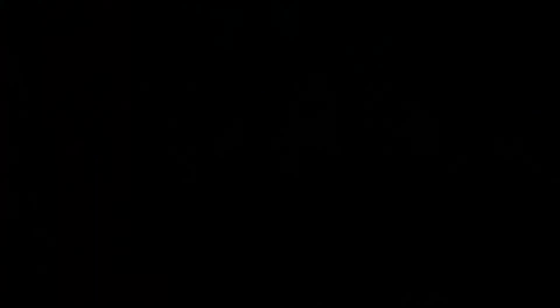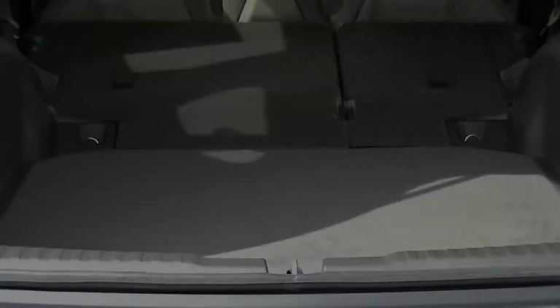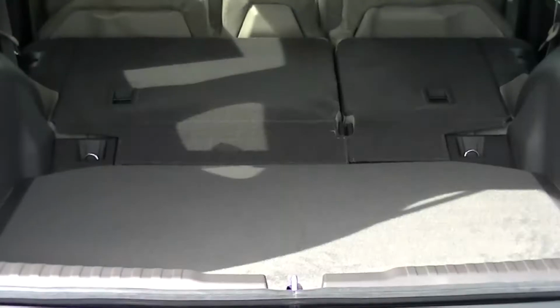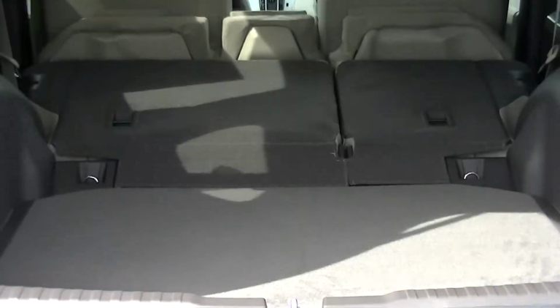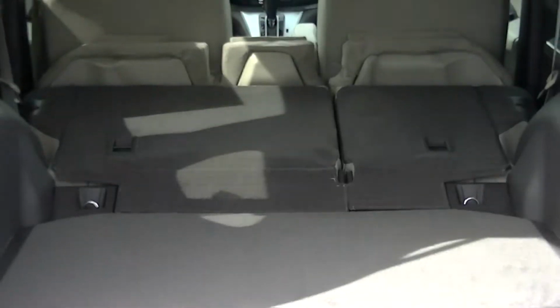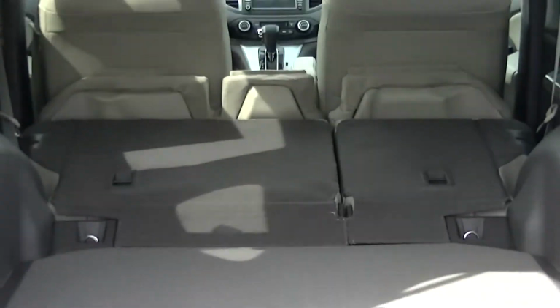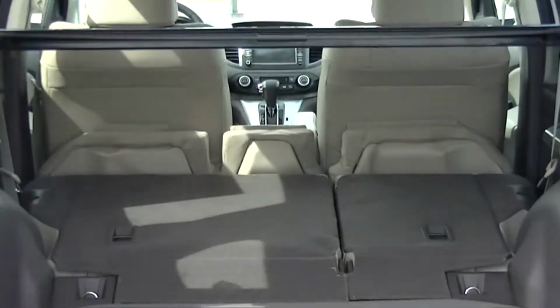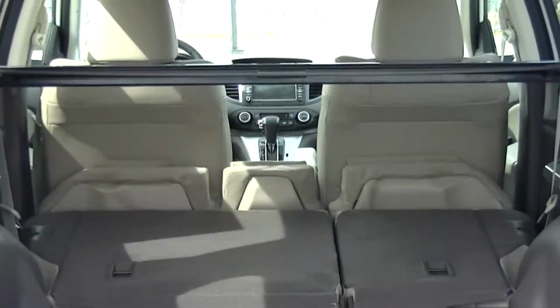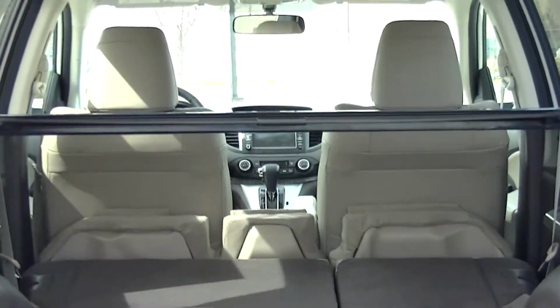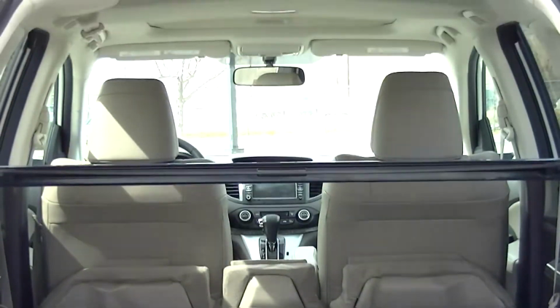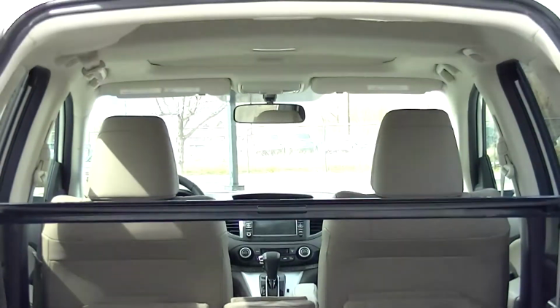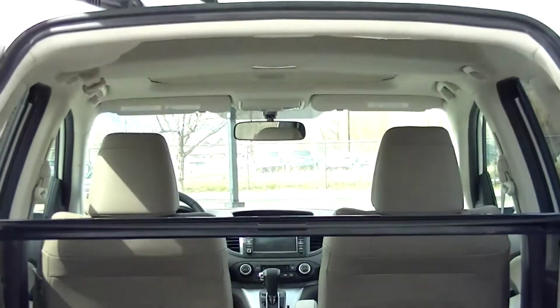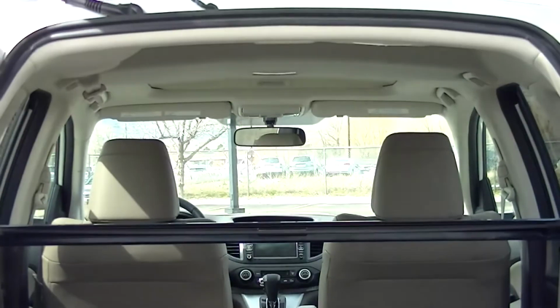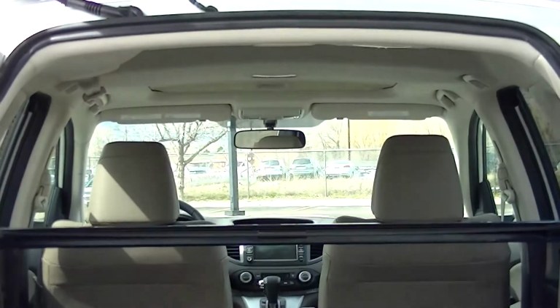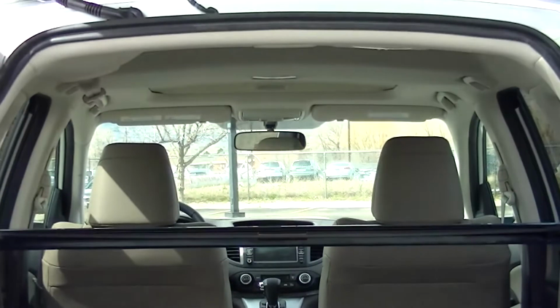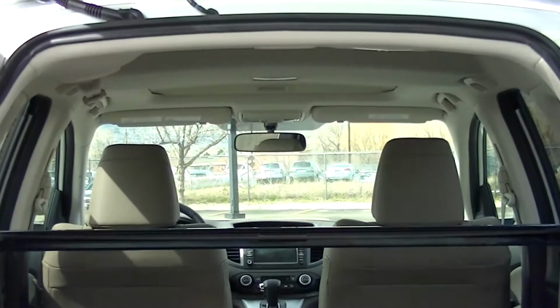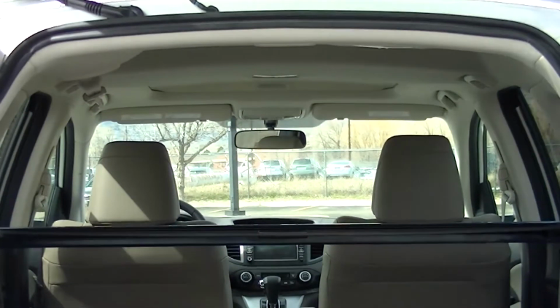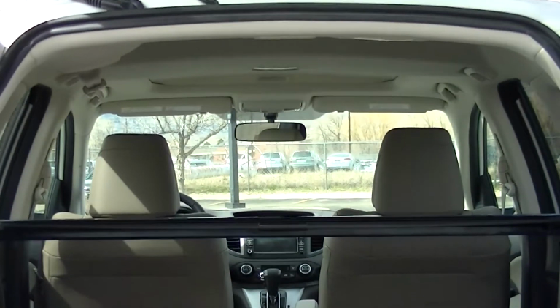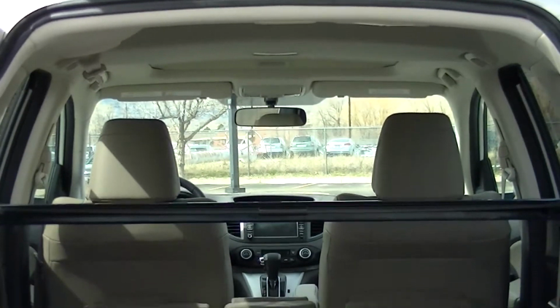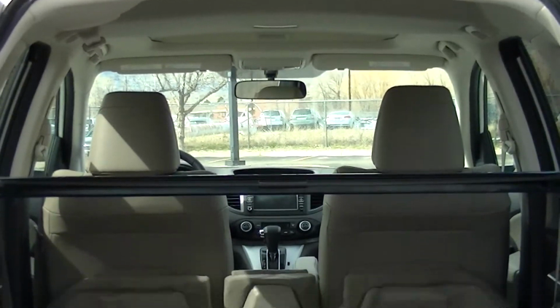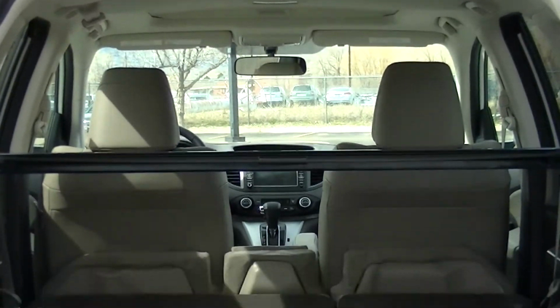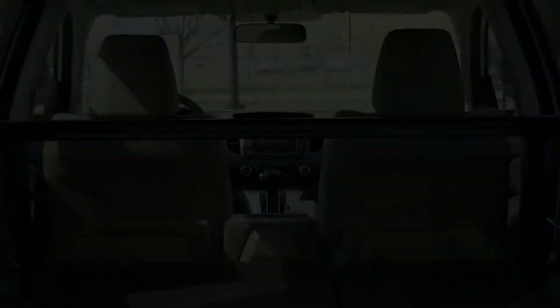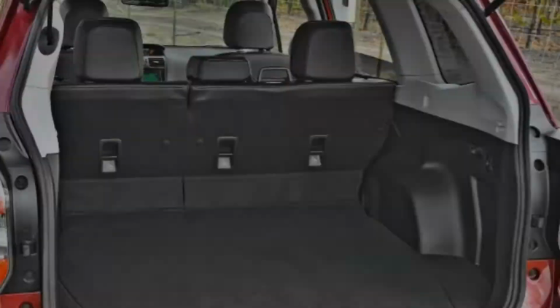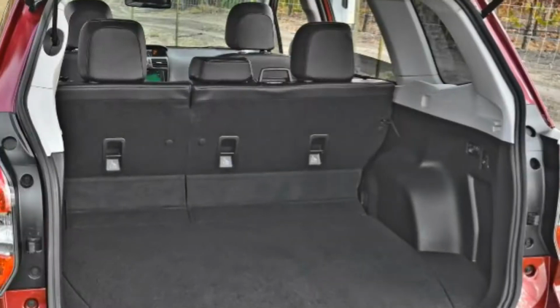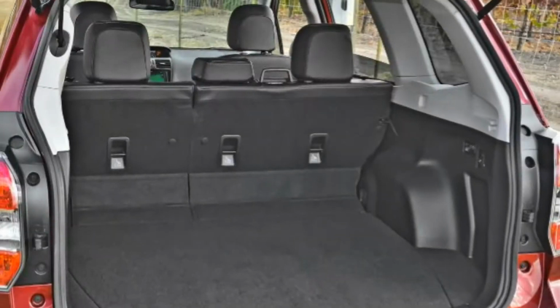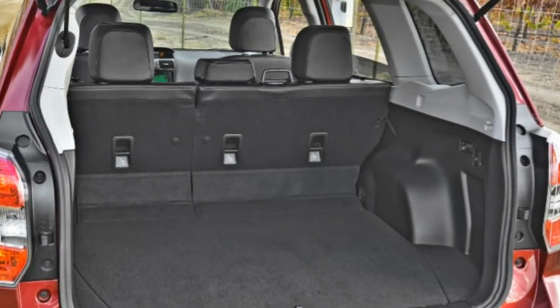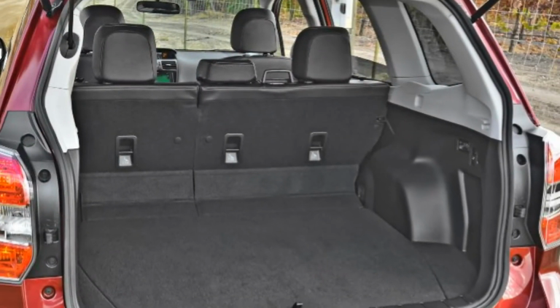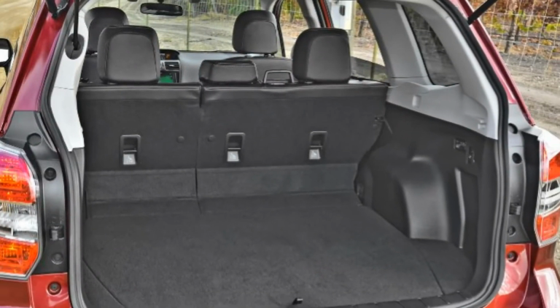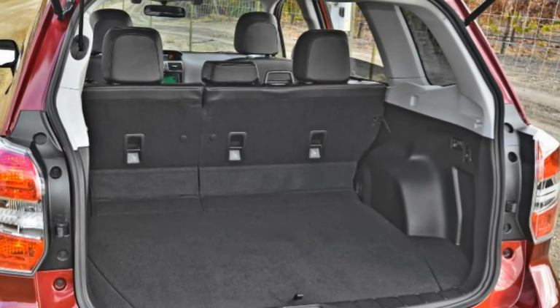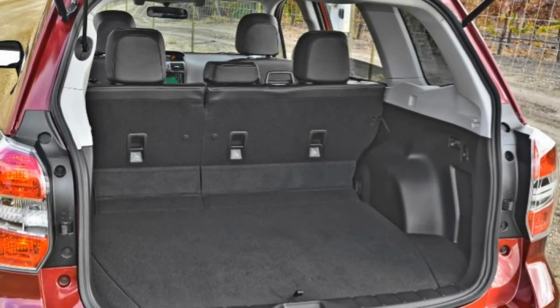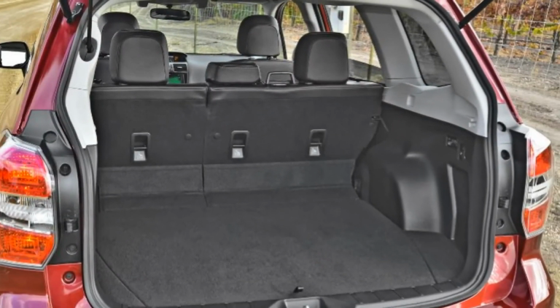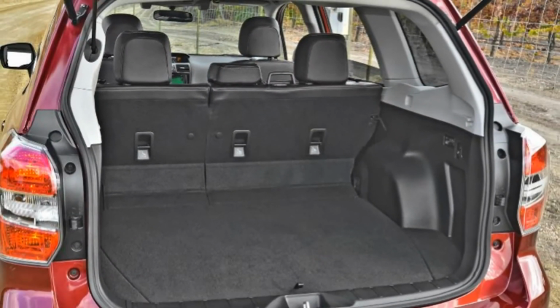For added convenience, the Honda CR-V has much more cargo space than the Subaru Forester.